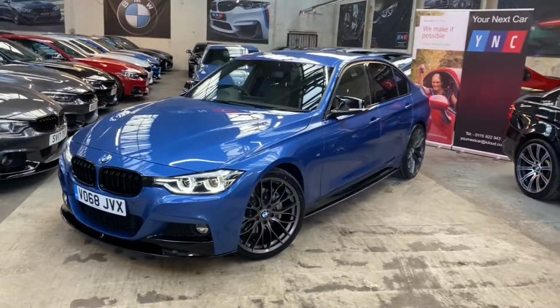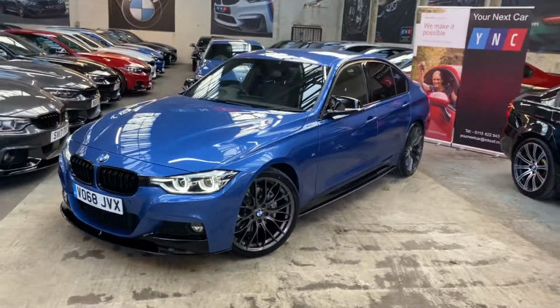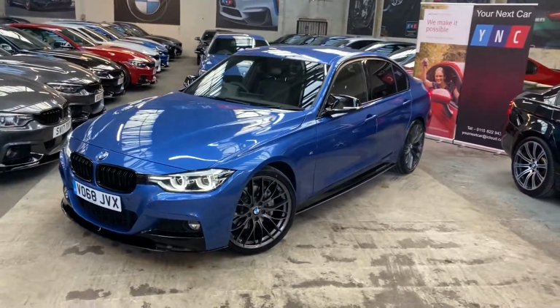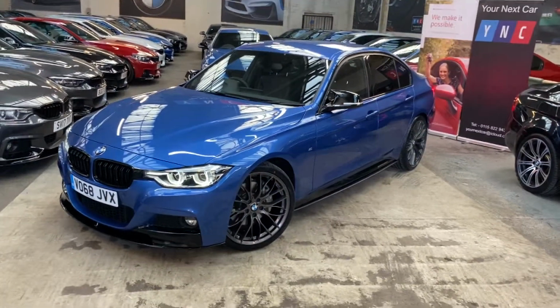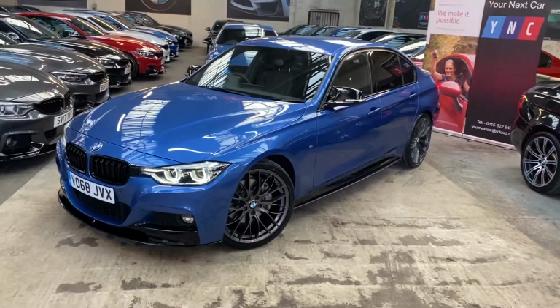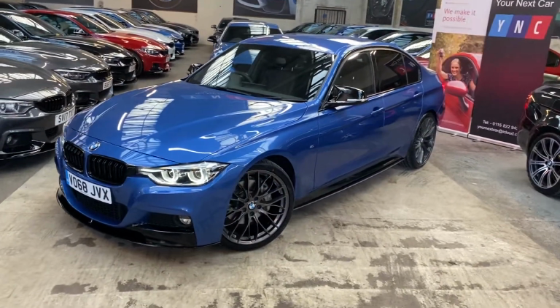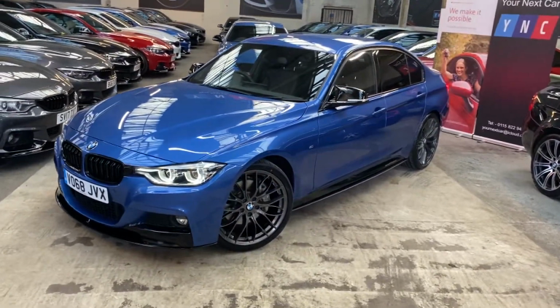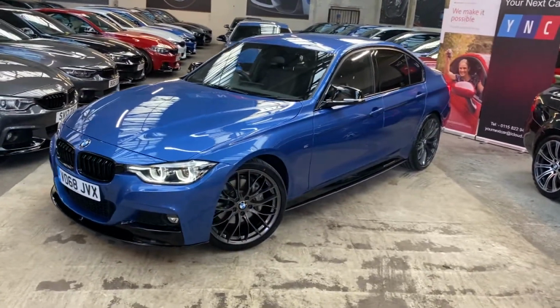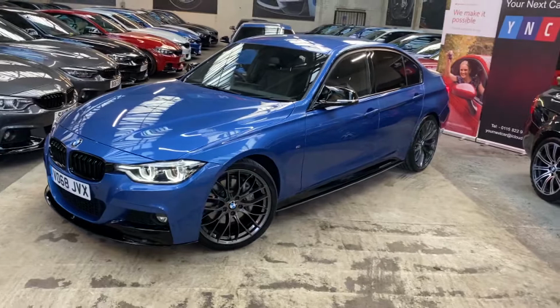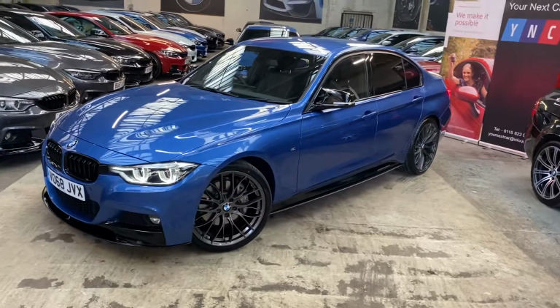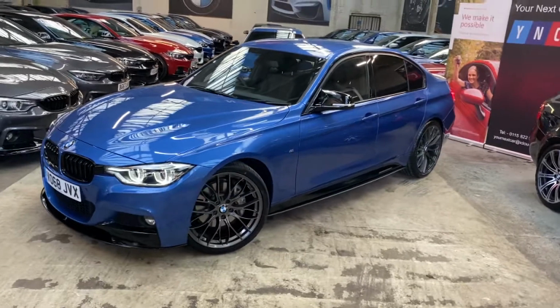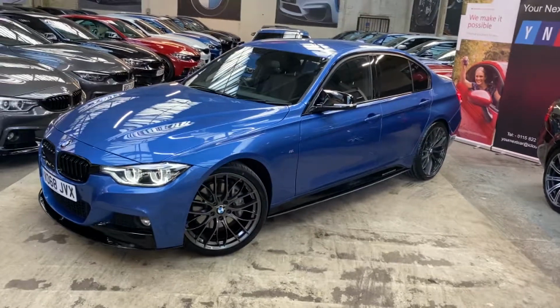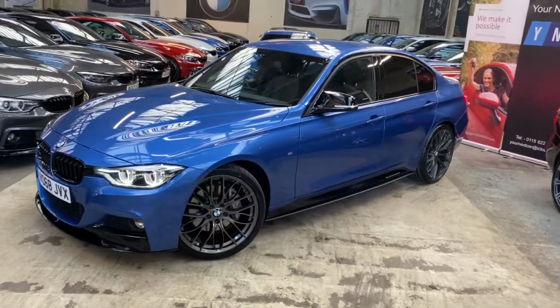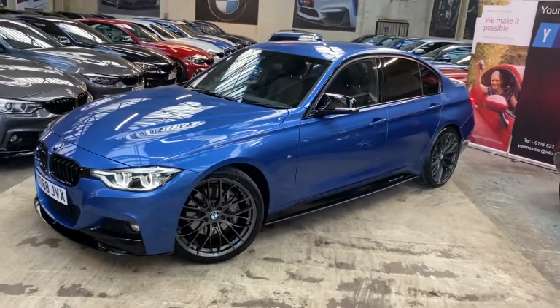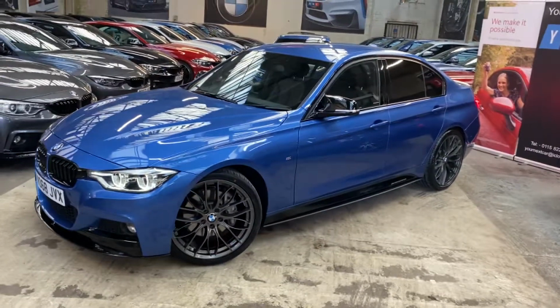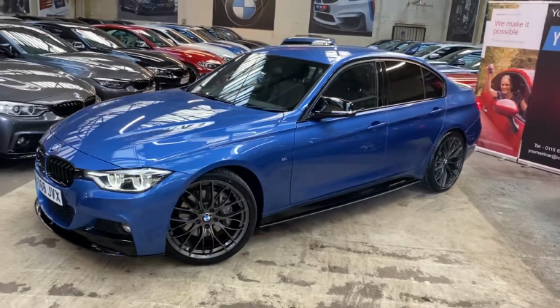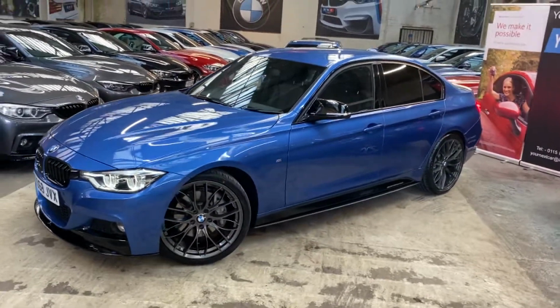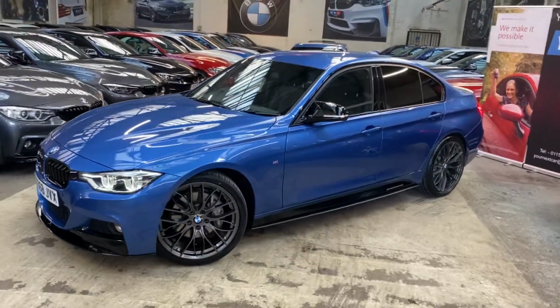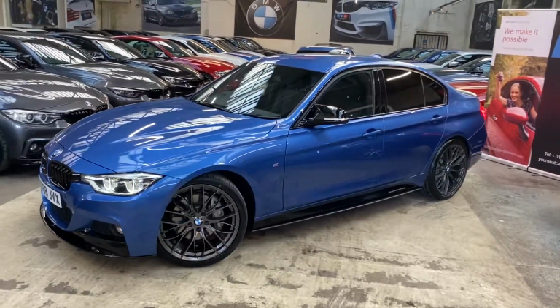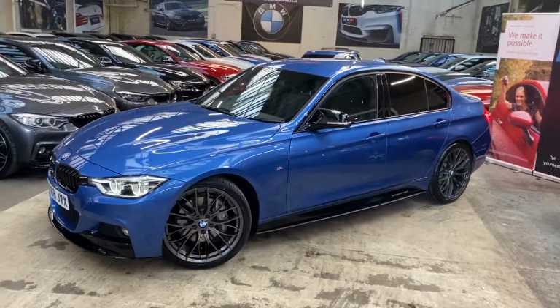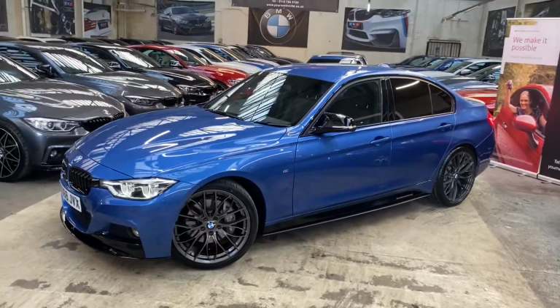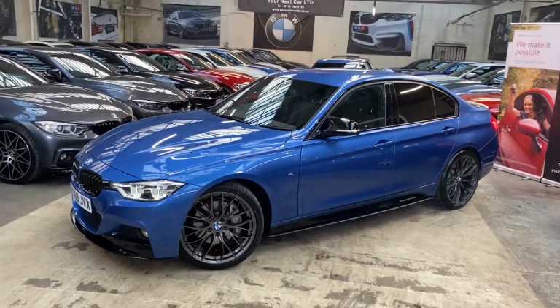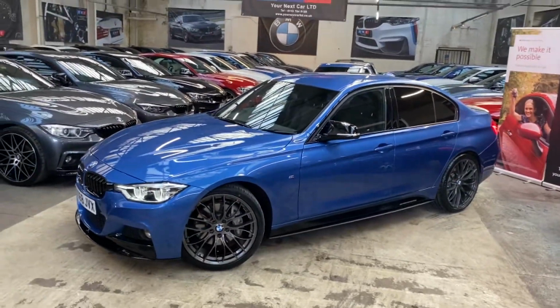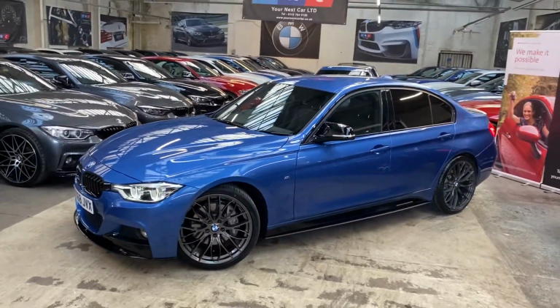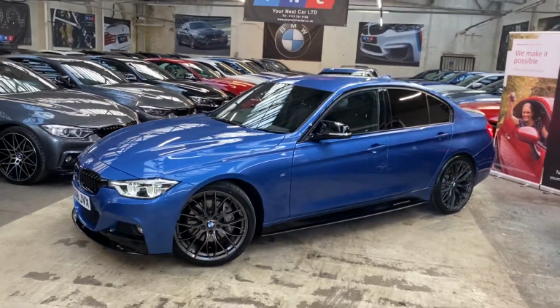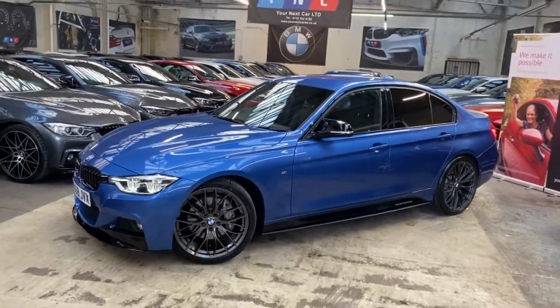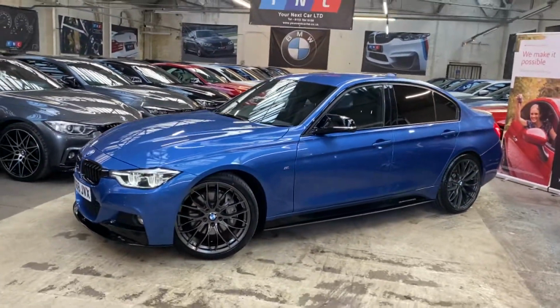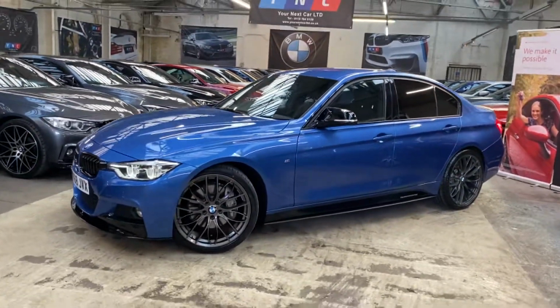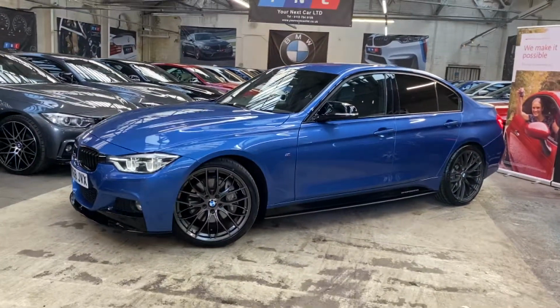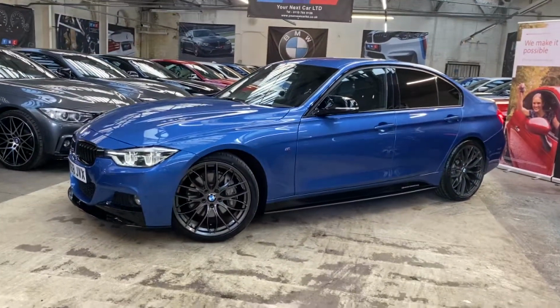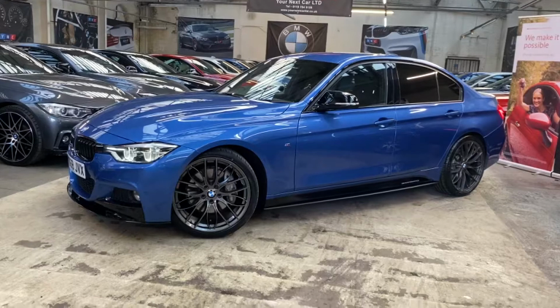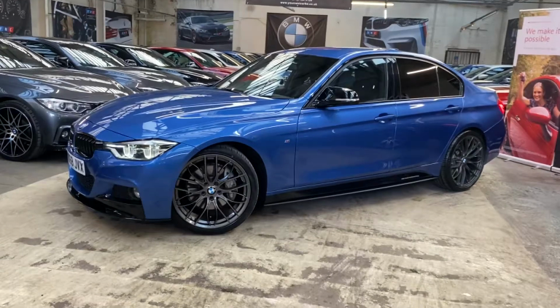The car features a full Y&C body enhancement package alongside some very sought after BMW options and some nice accessories as well.